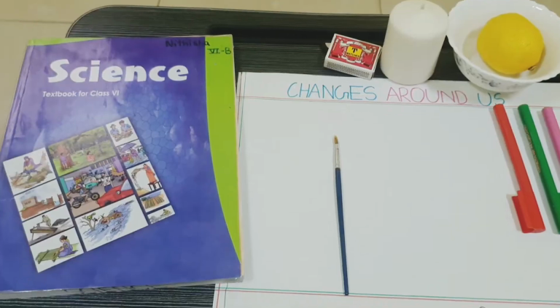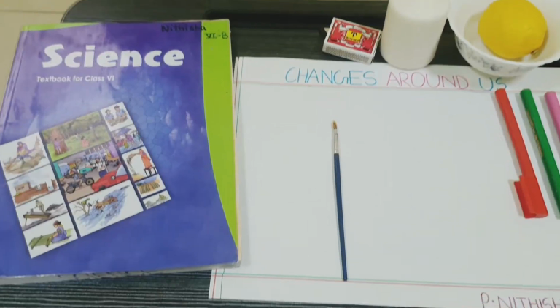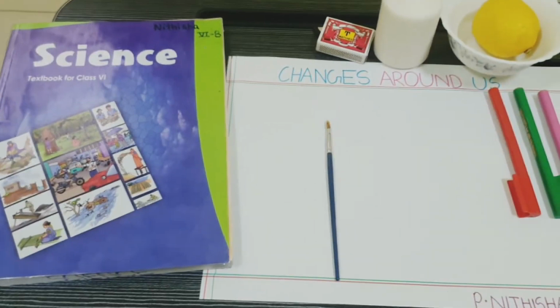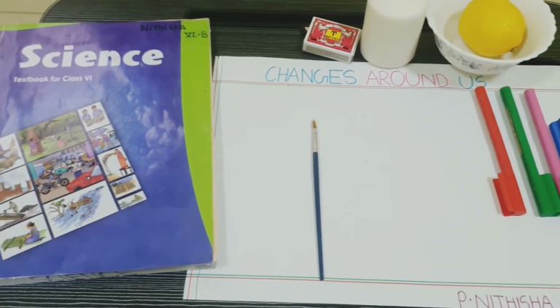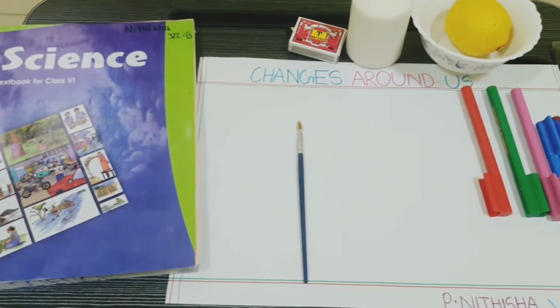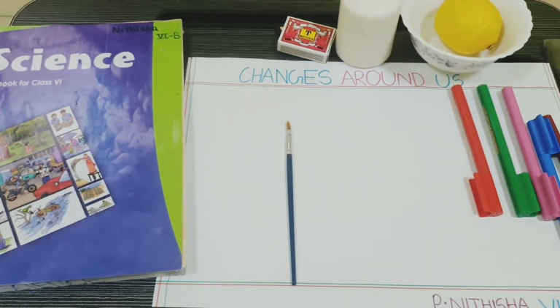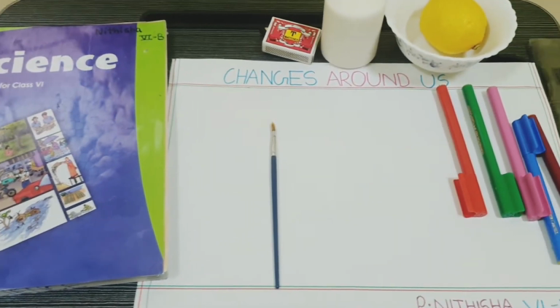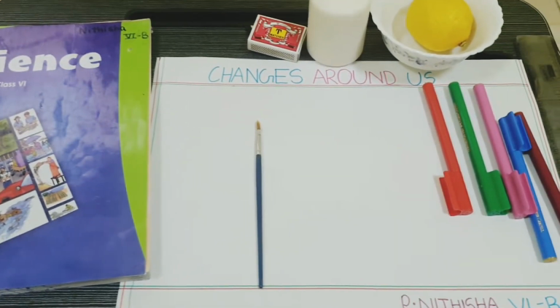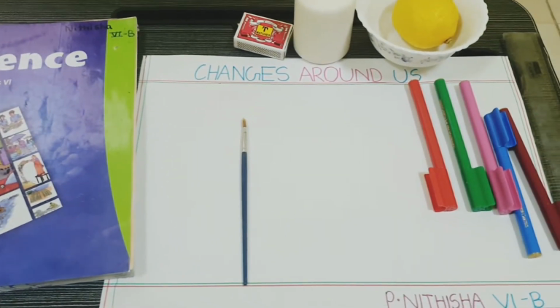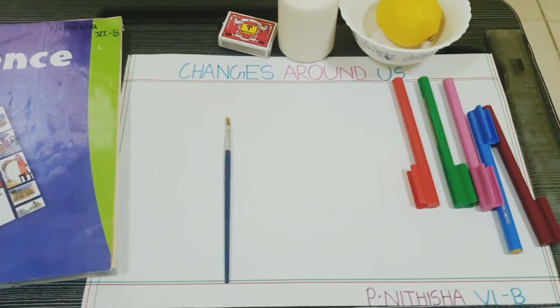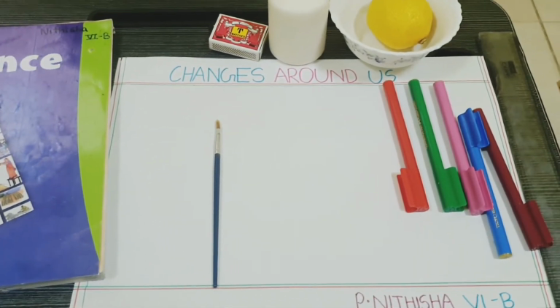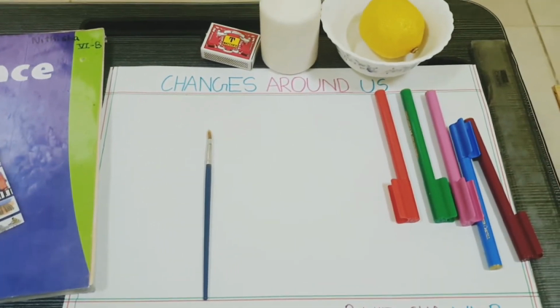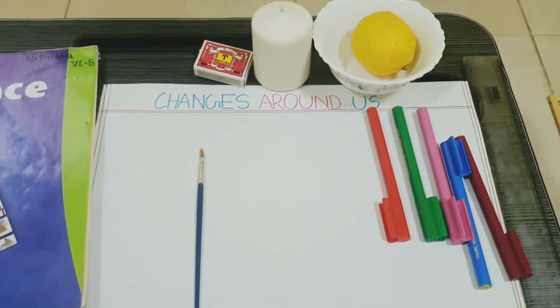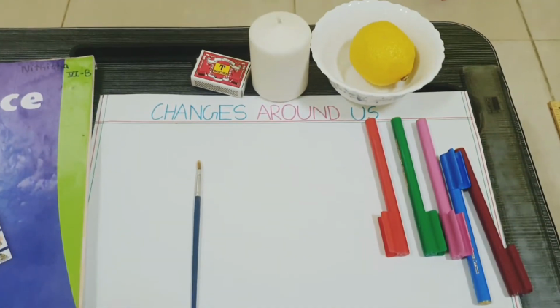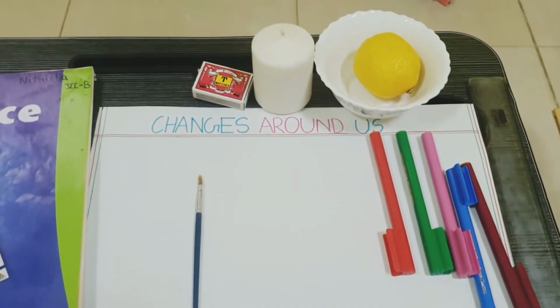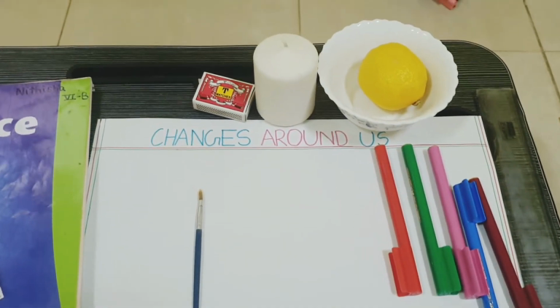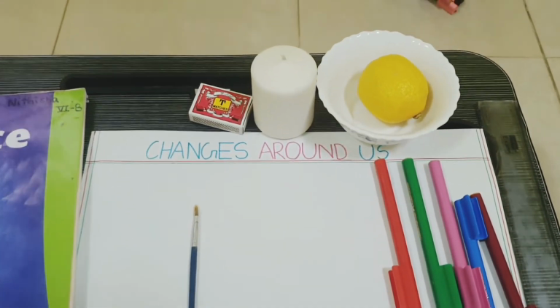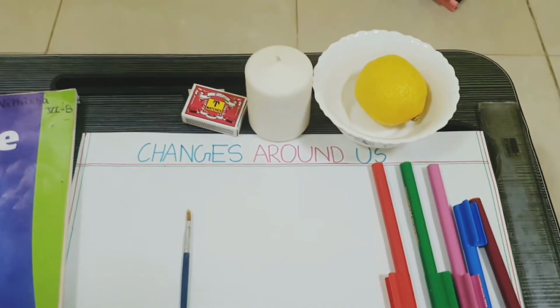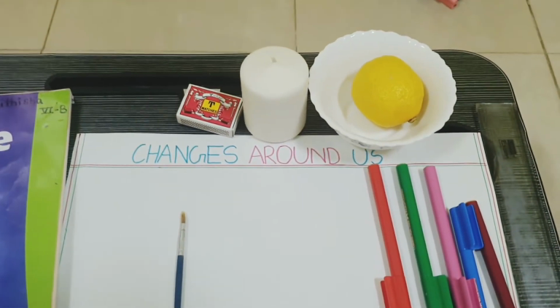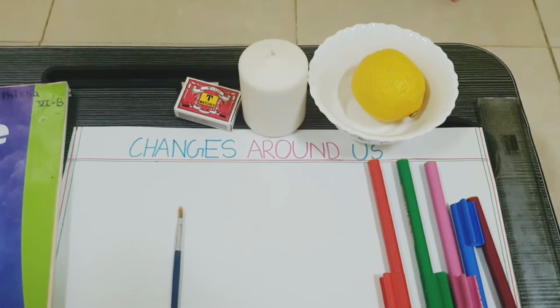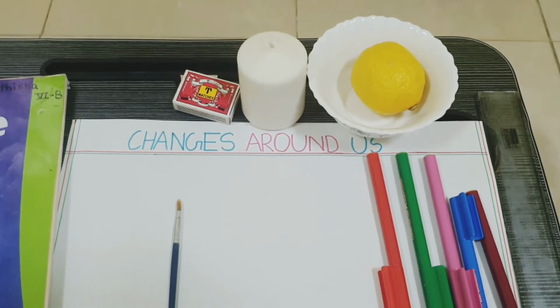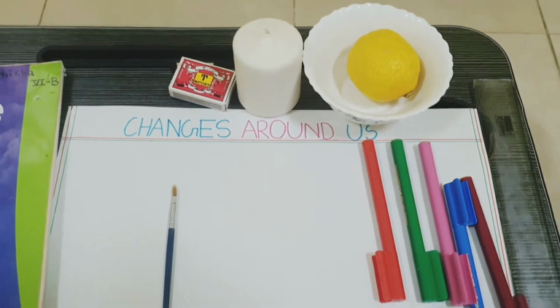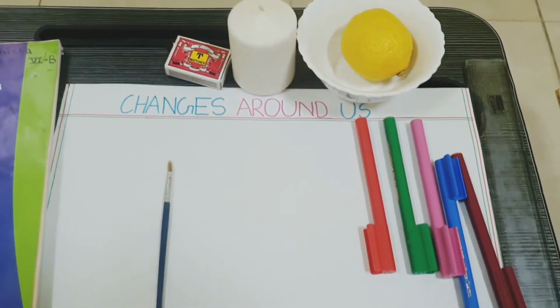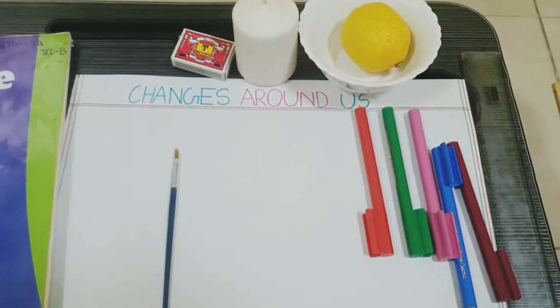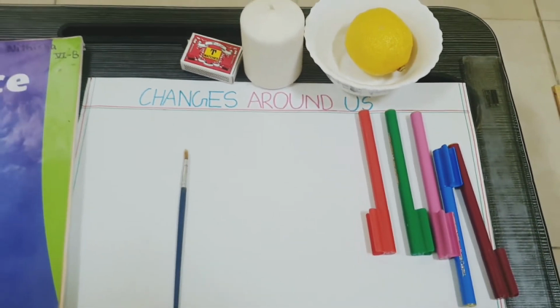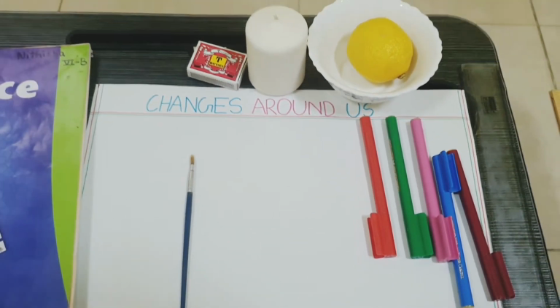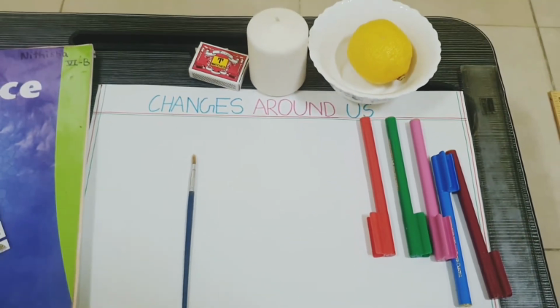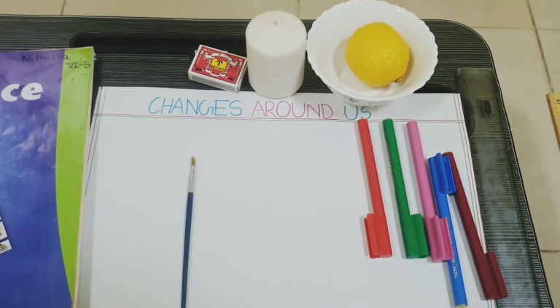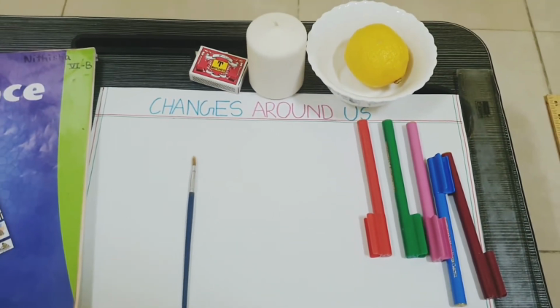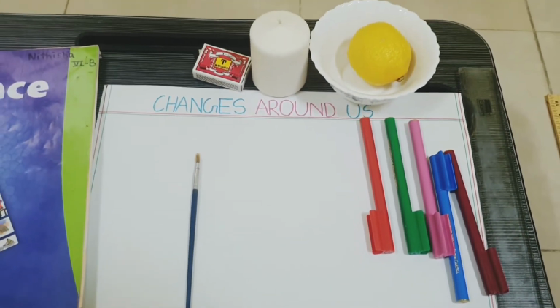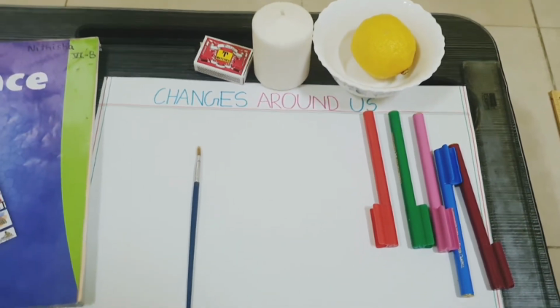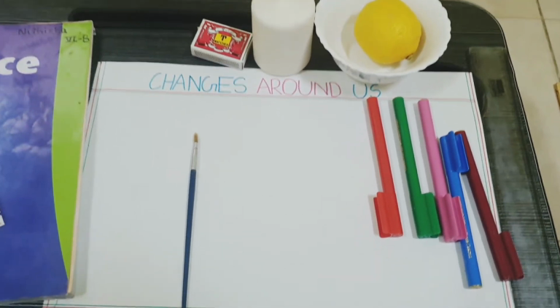So the required materials are lemon juice, sketch pens, a thin paintbrush, candle and a paper.